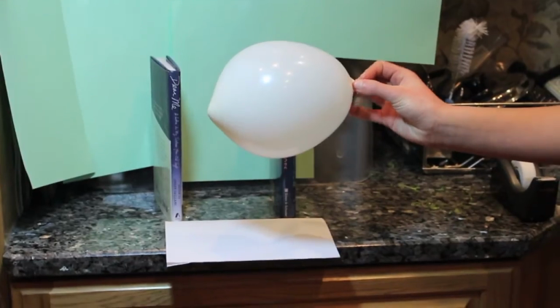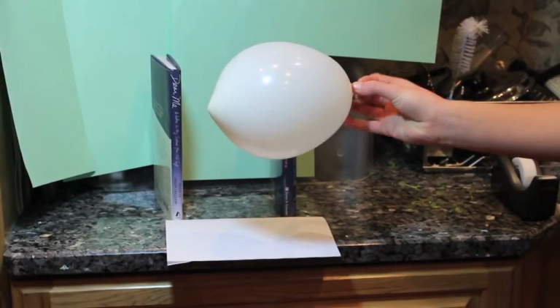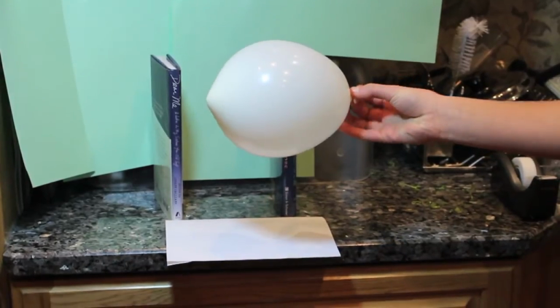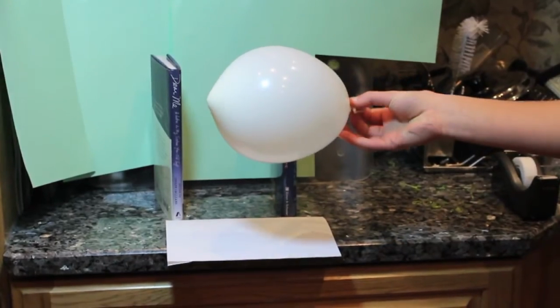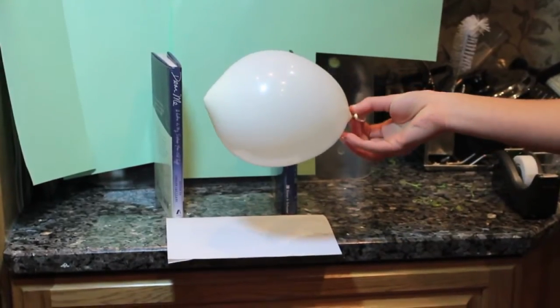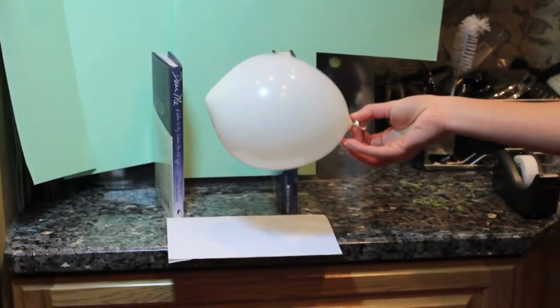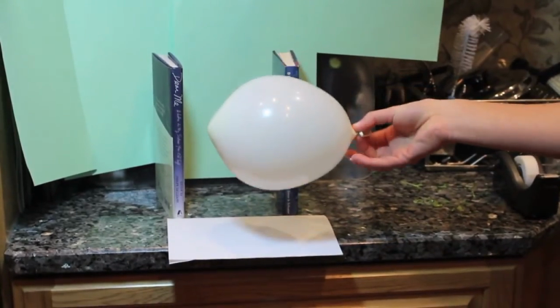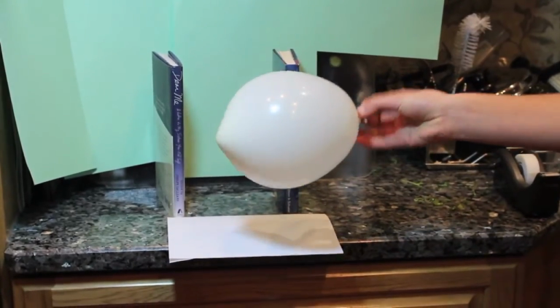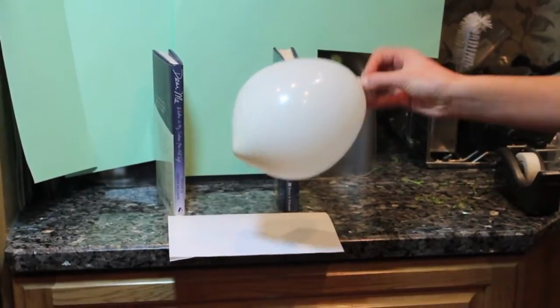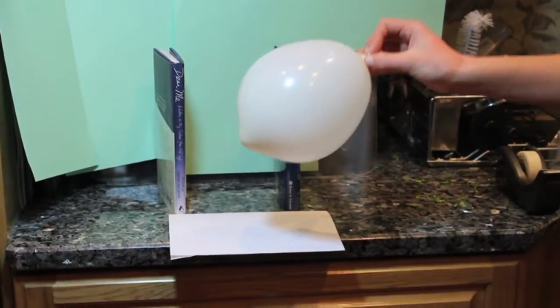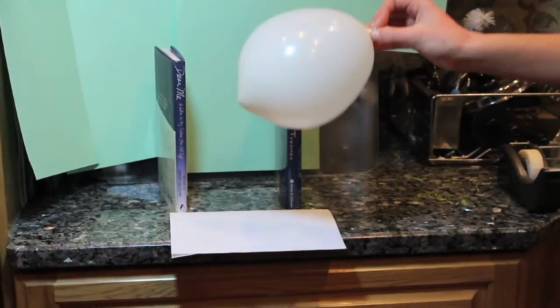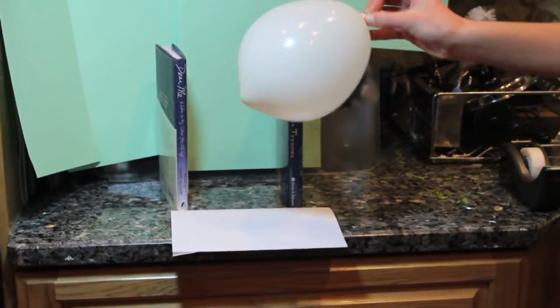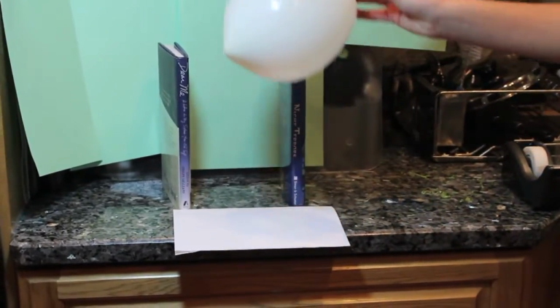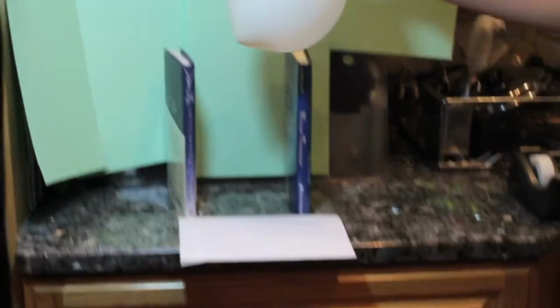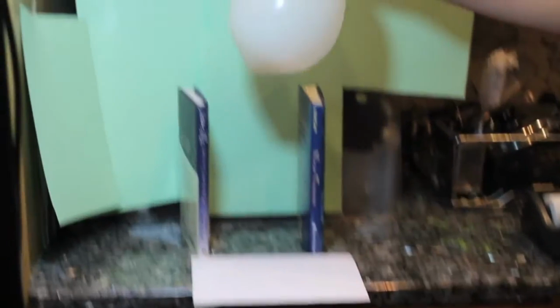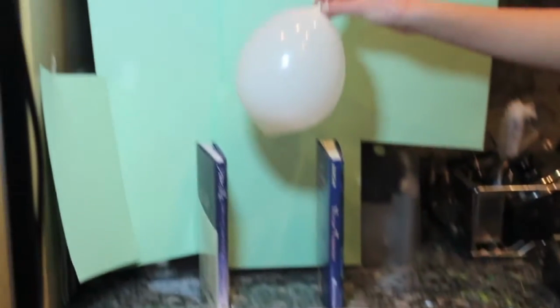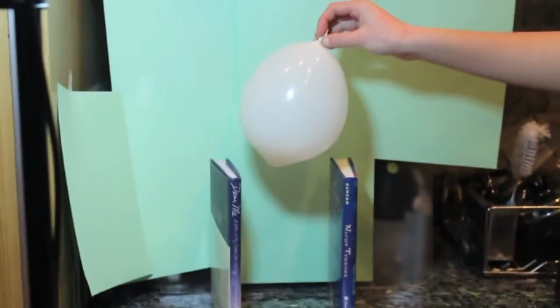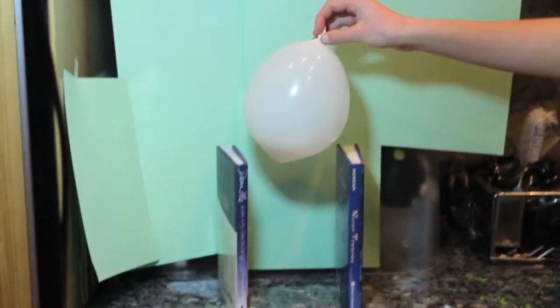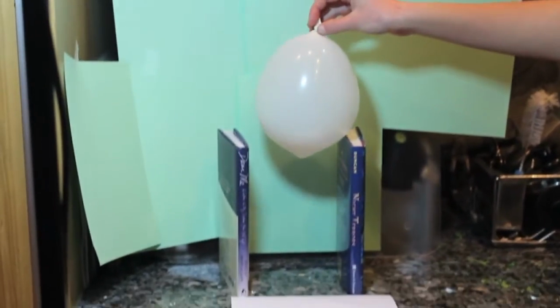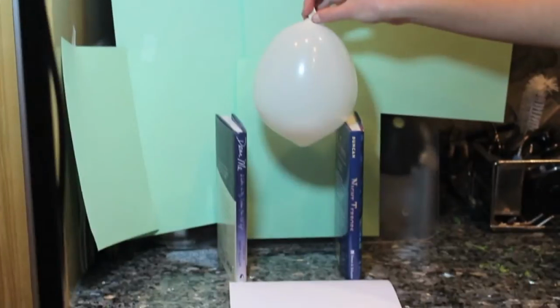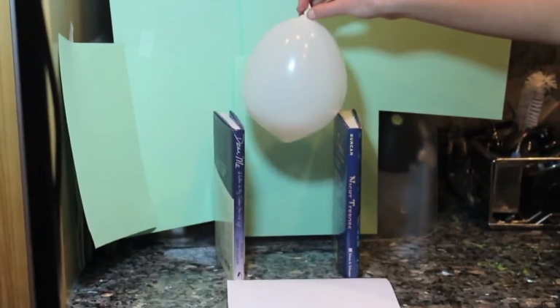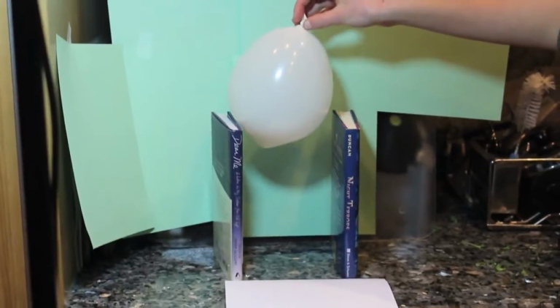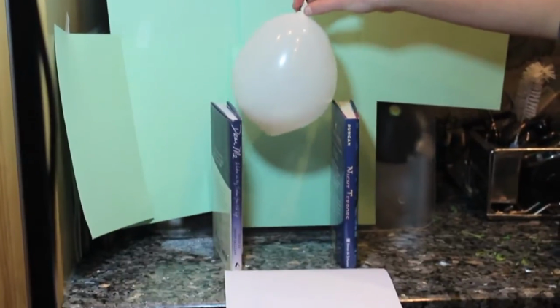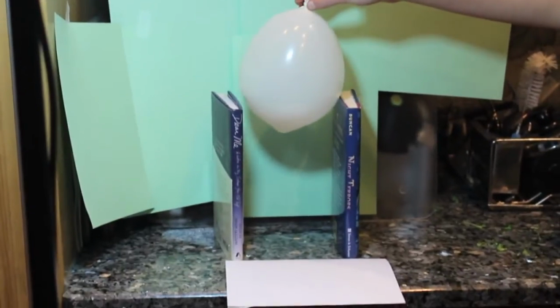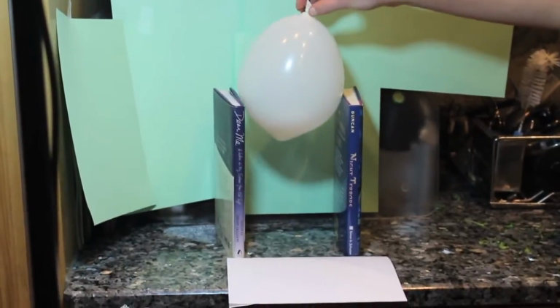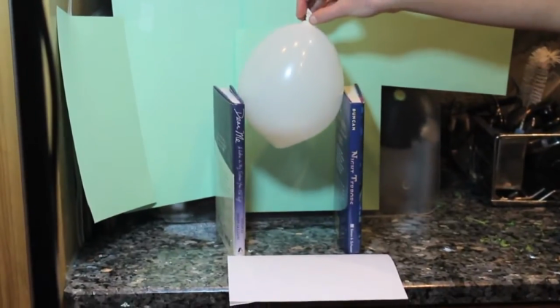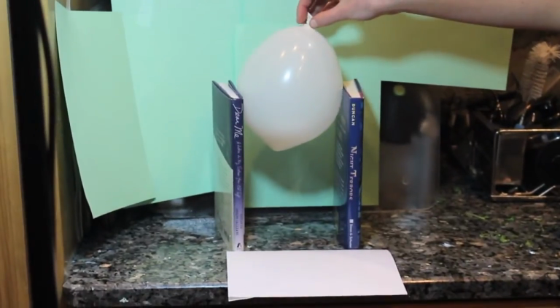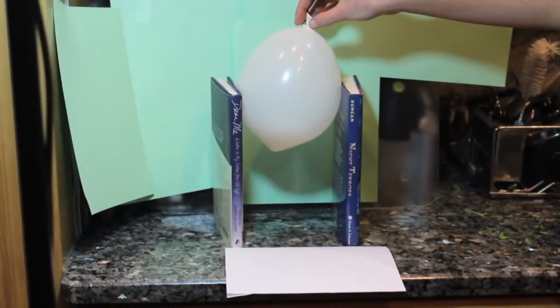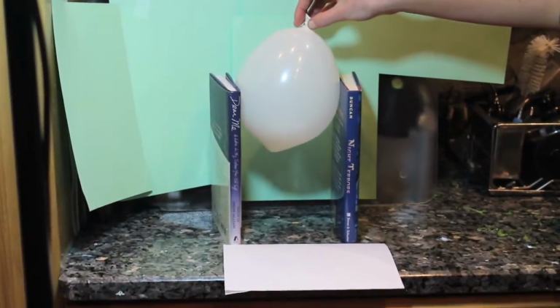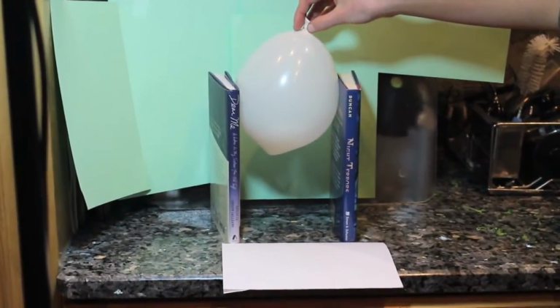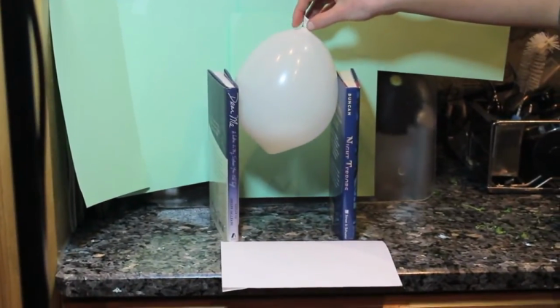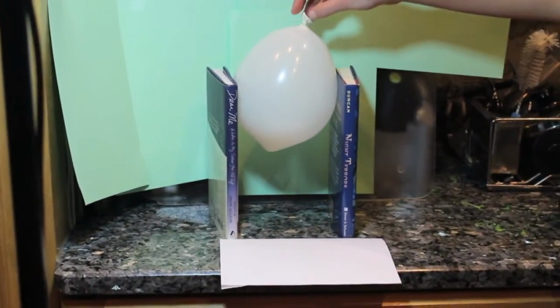In this experiment, we filled a balloon up with air that had a diameter of 14 centimeters.